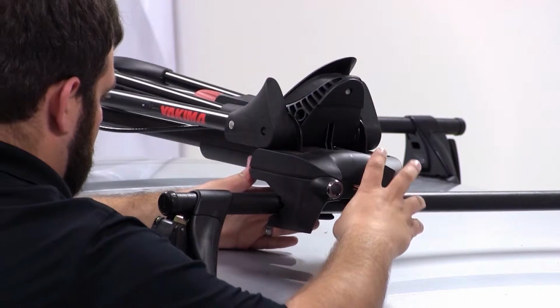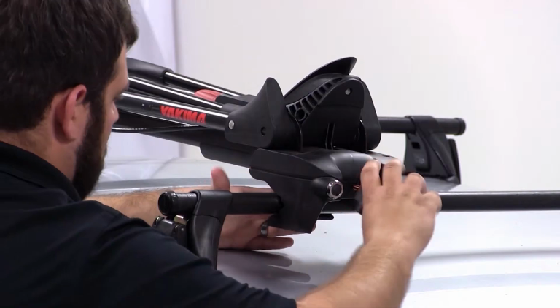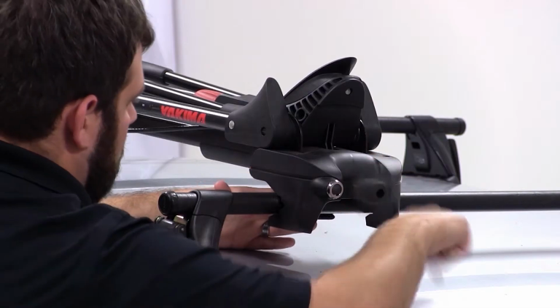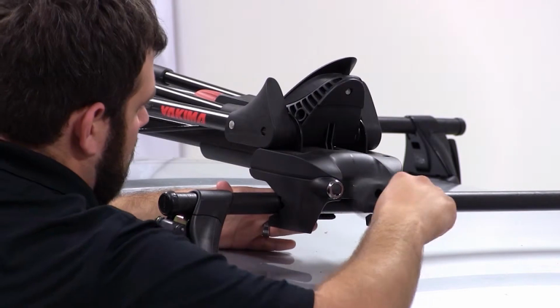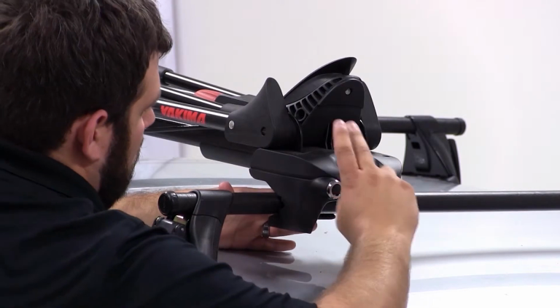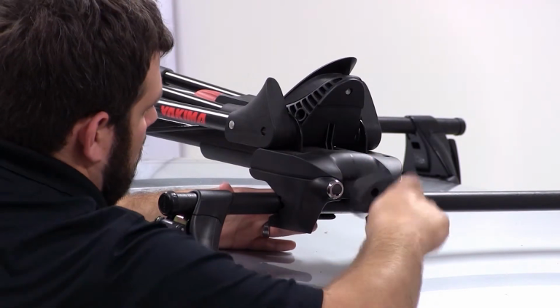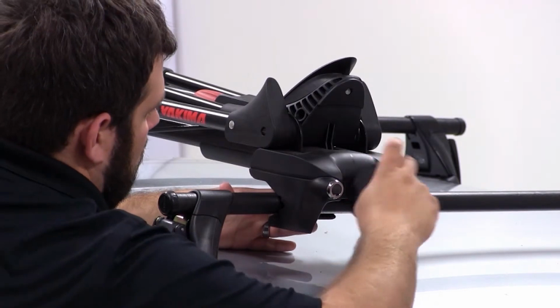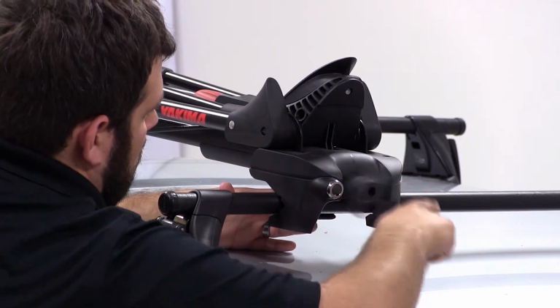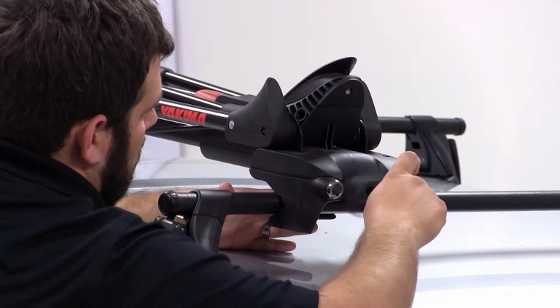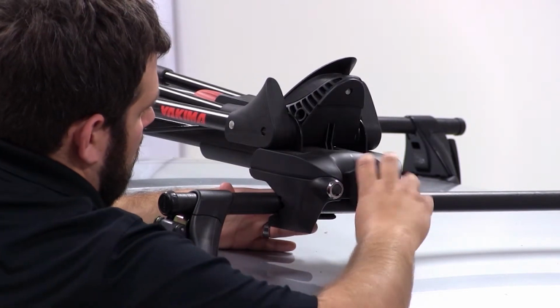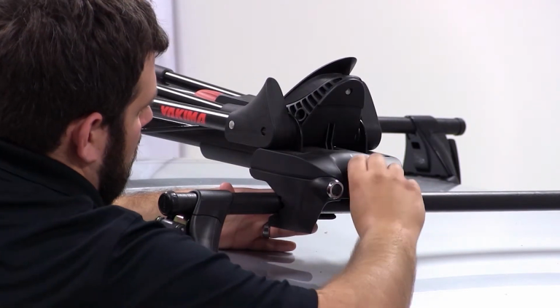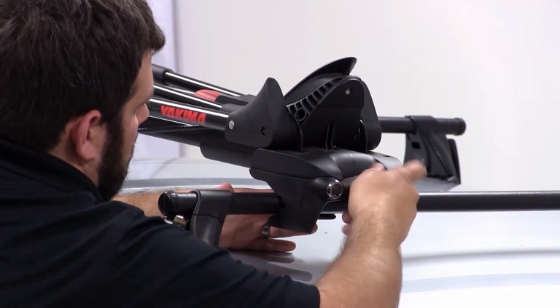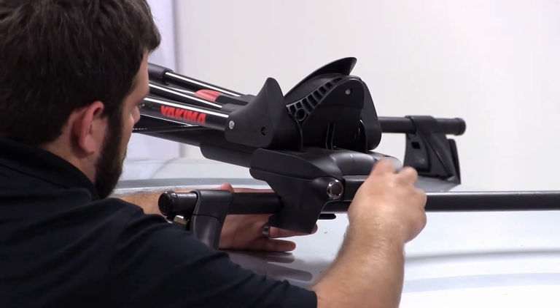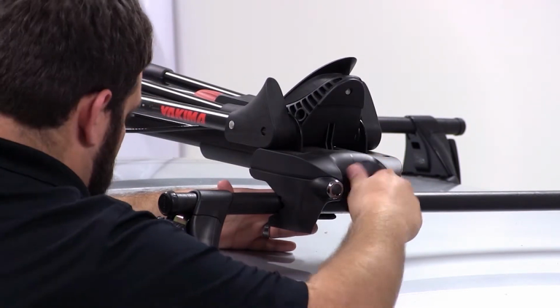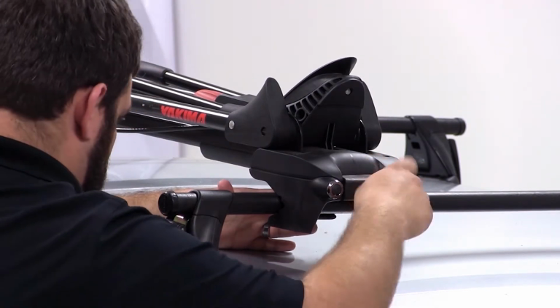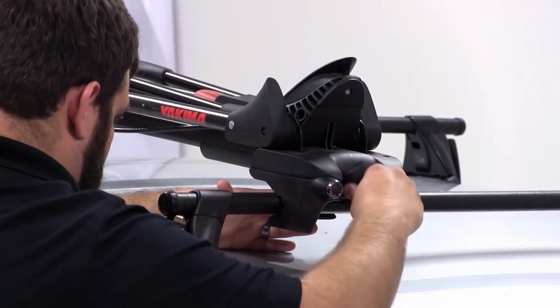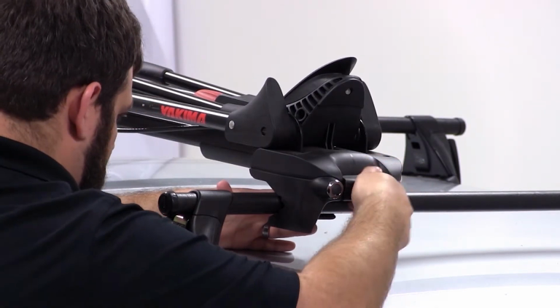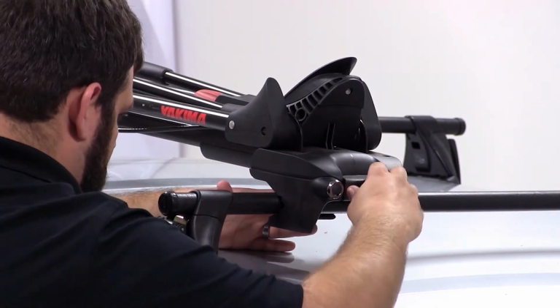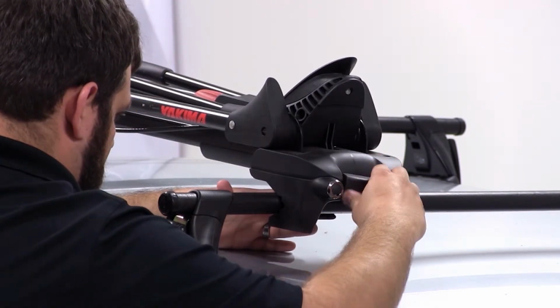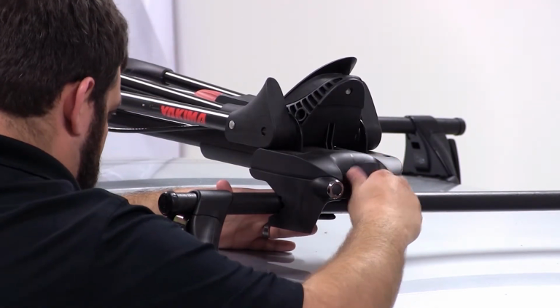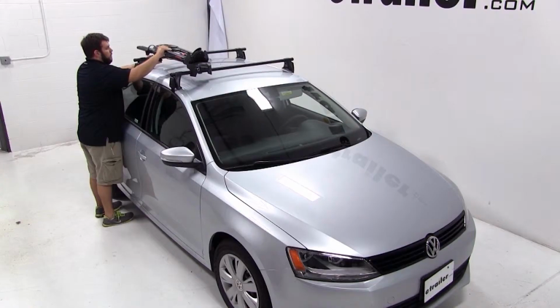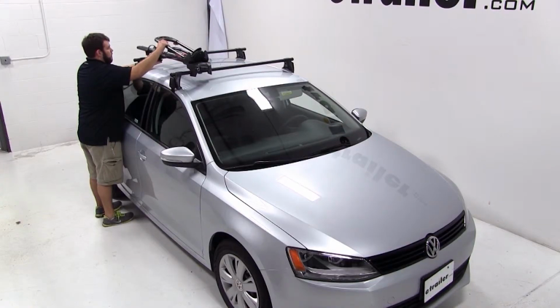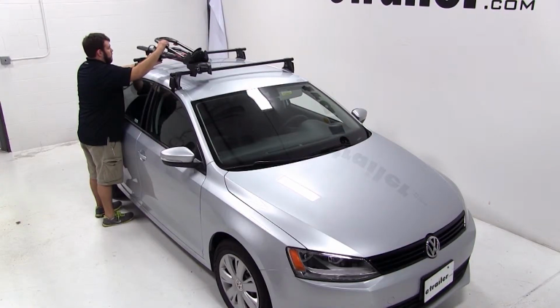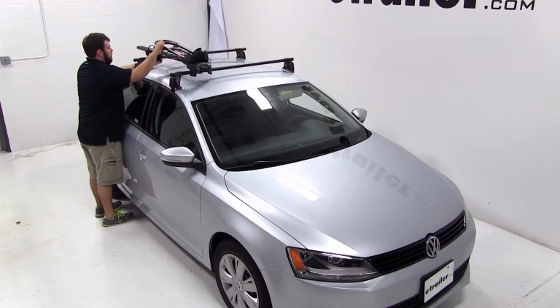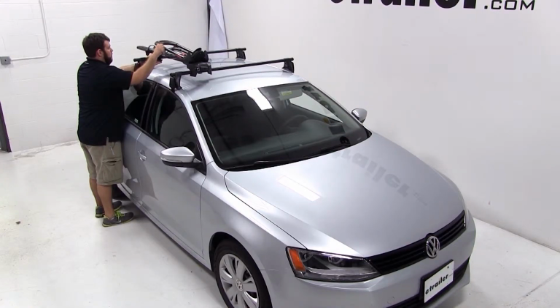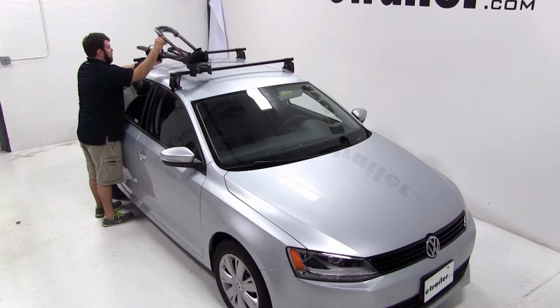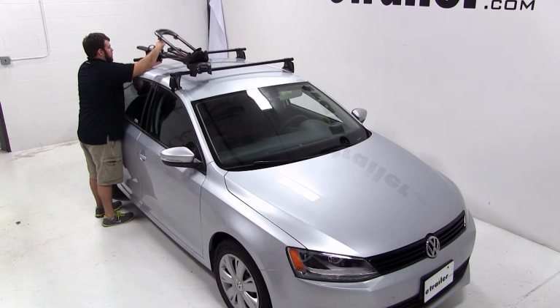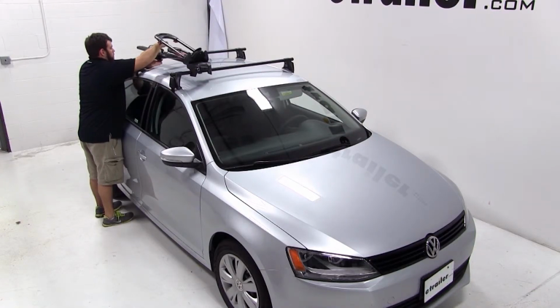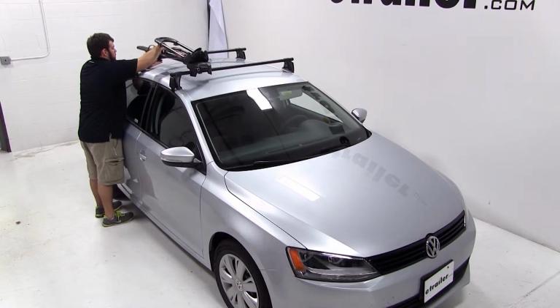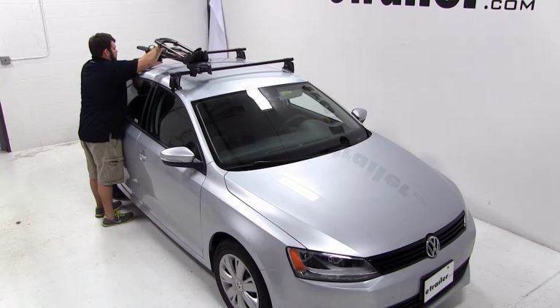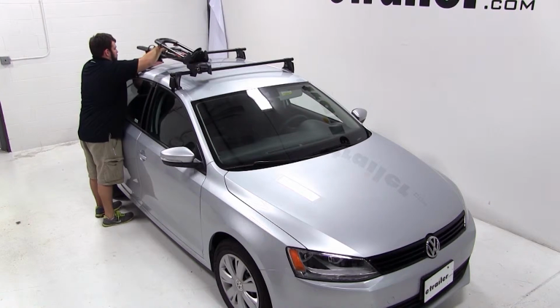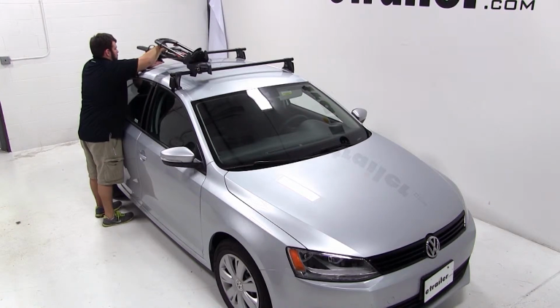We'll then turn the T-handle on the front to tighten the front mount and tighten the wing nut on the rear to tighten the rear clamp.